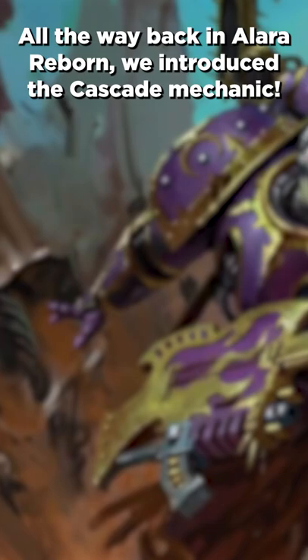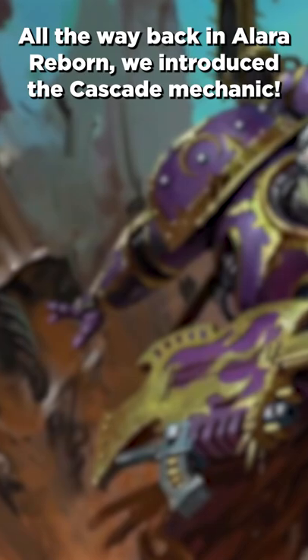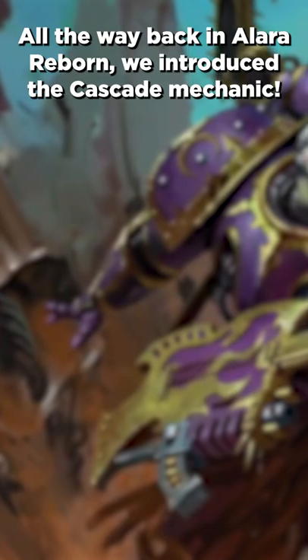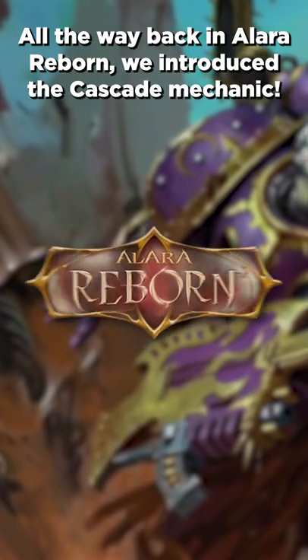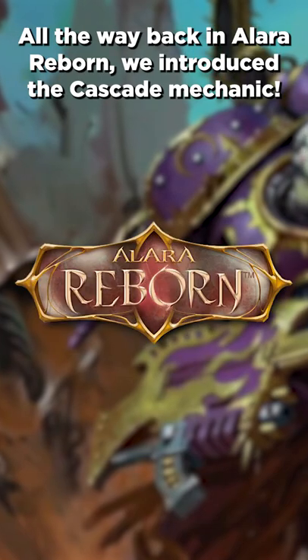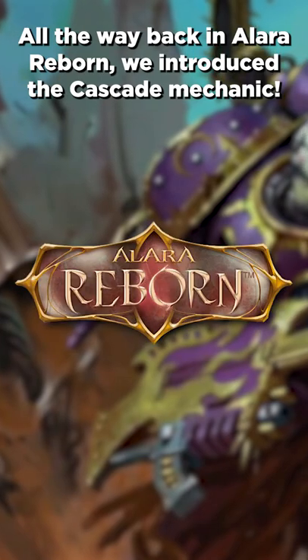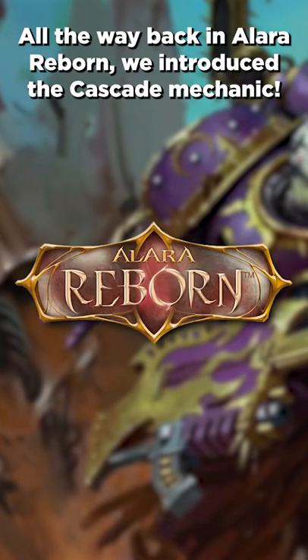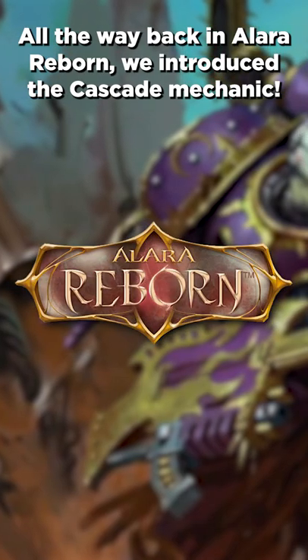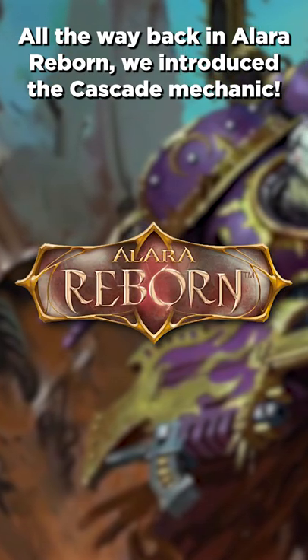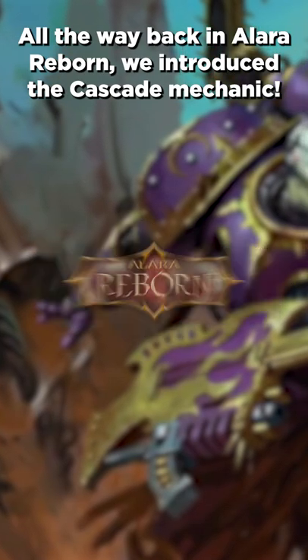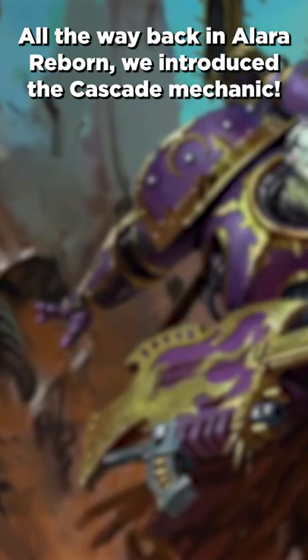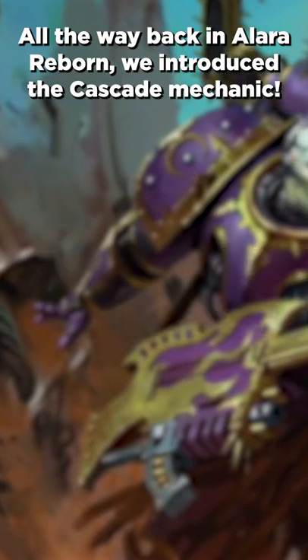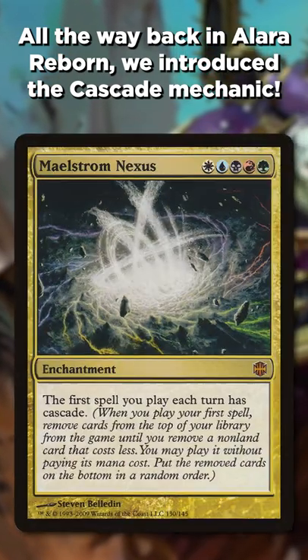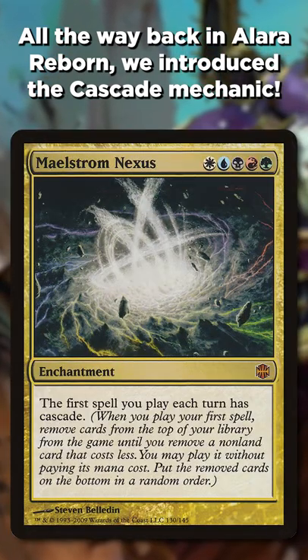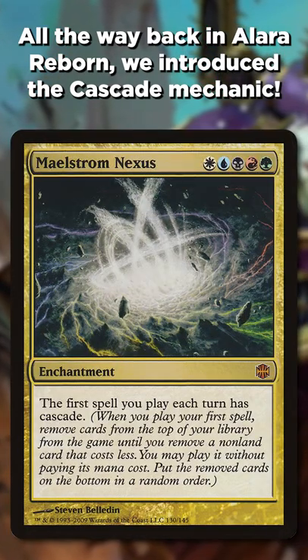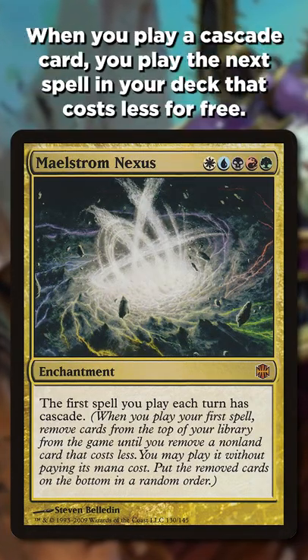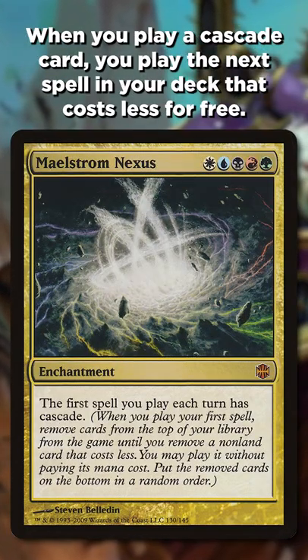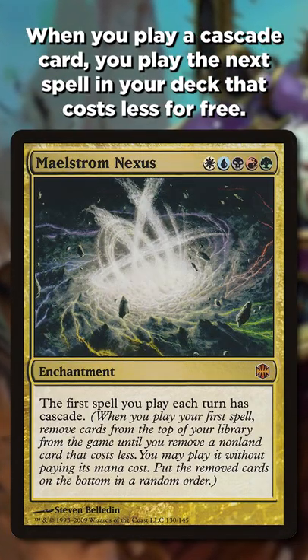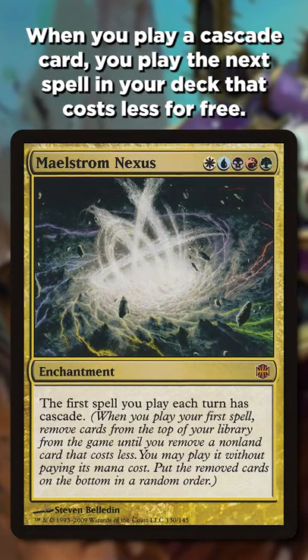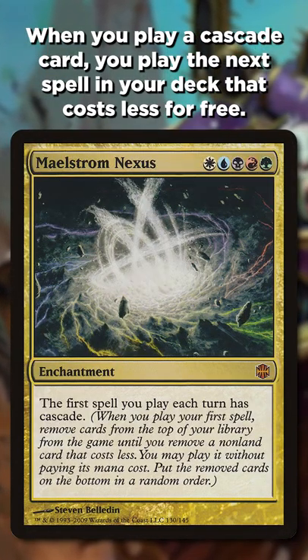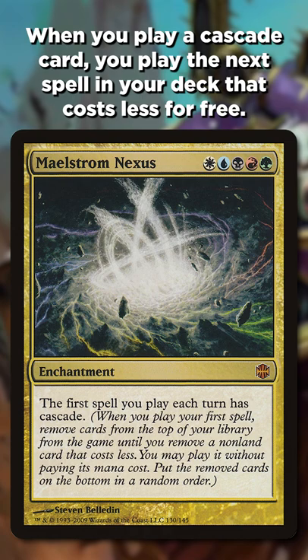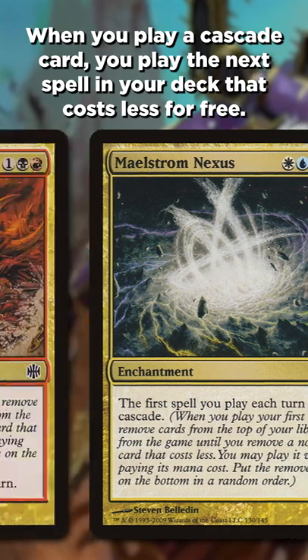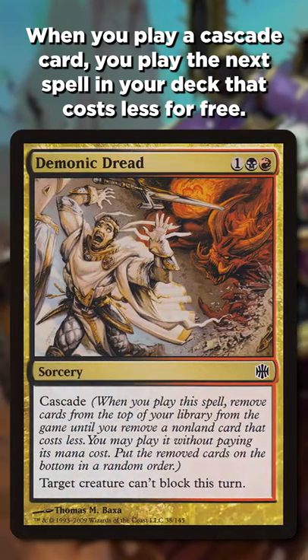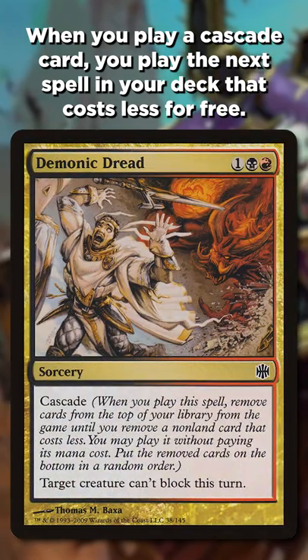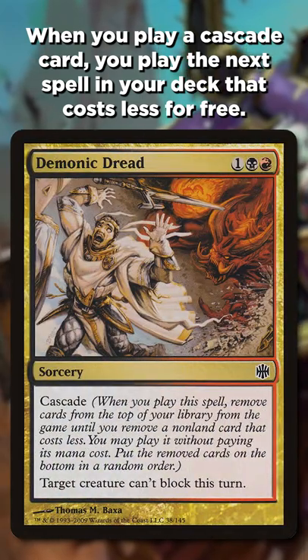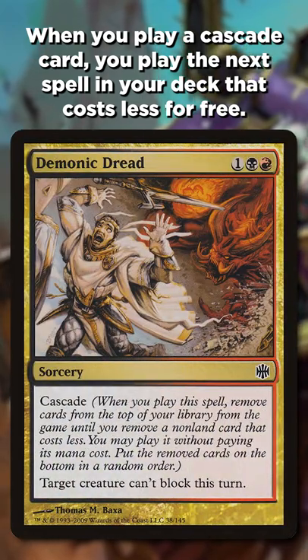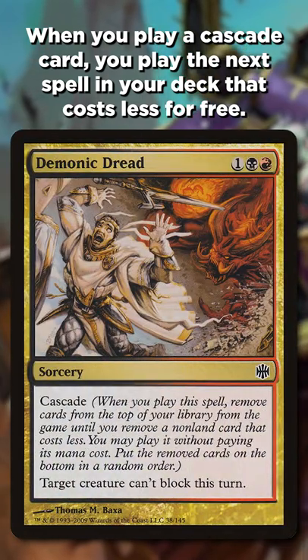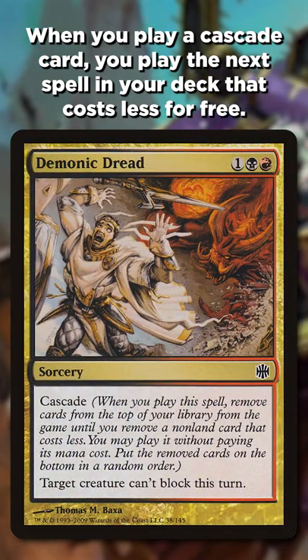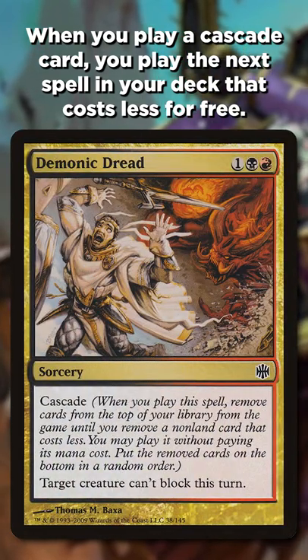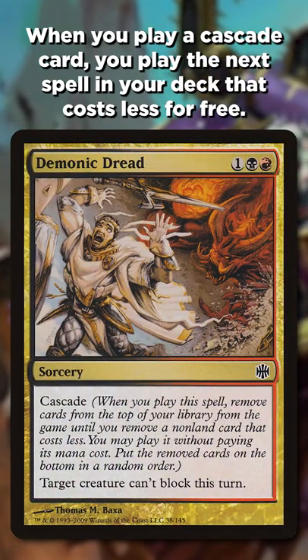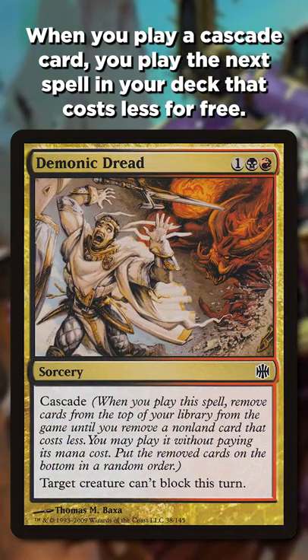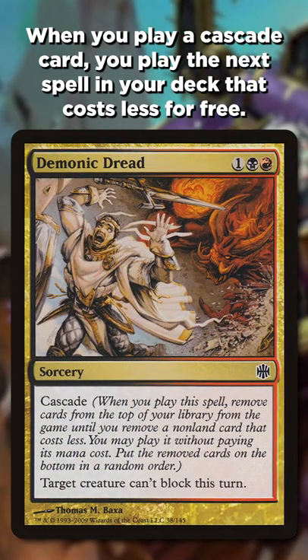All the way back in Alara Reborn, we introduced the Cascade mechanic. When you play a Cascade card, you play the next spell in your deck that costs less for free.